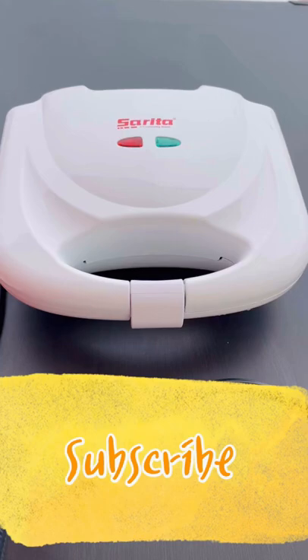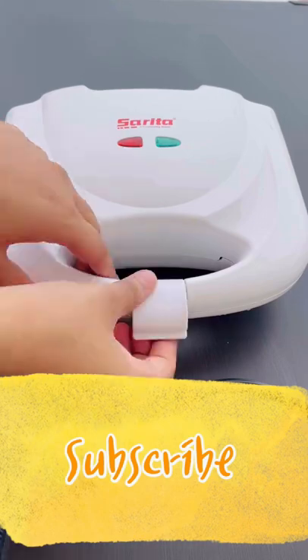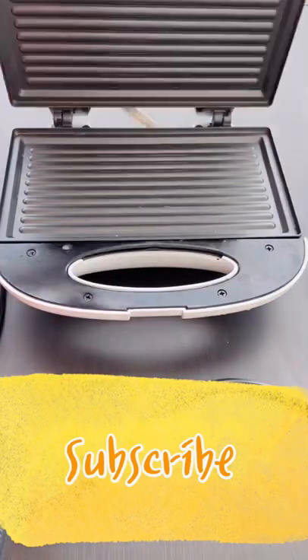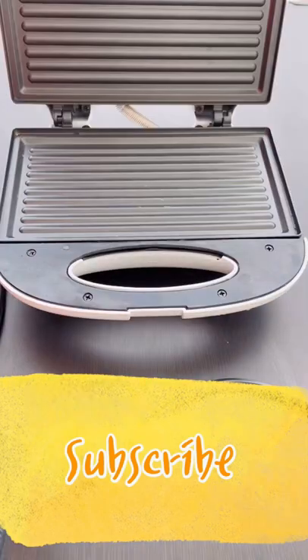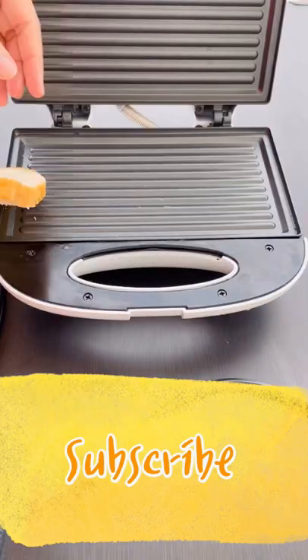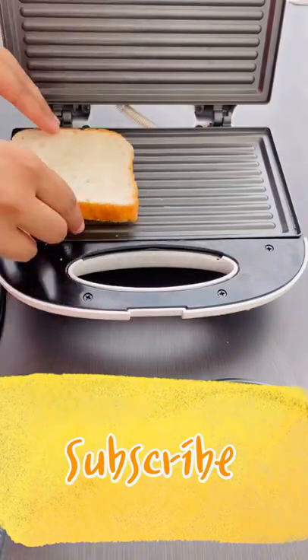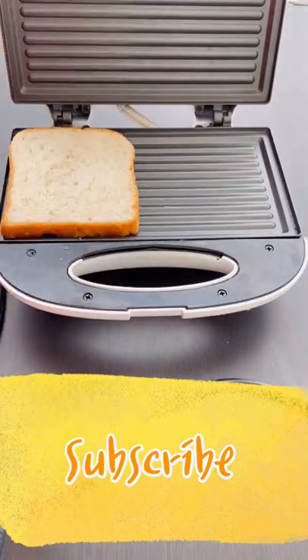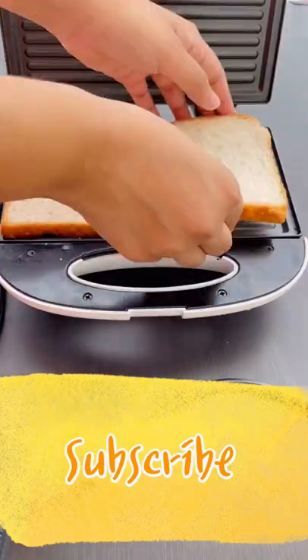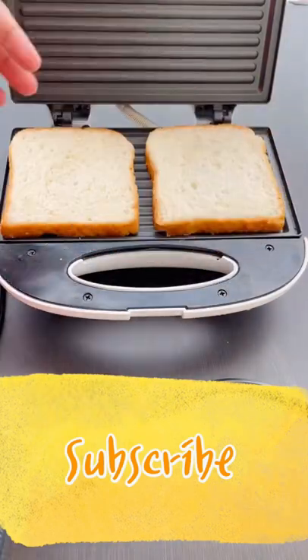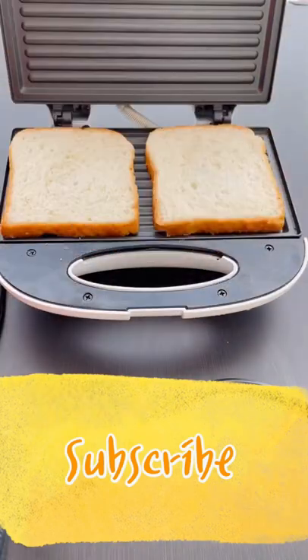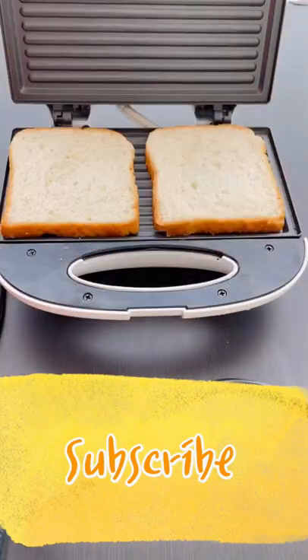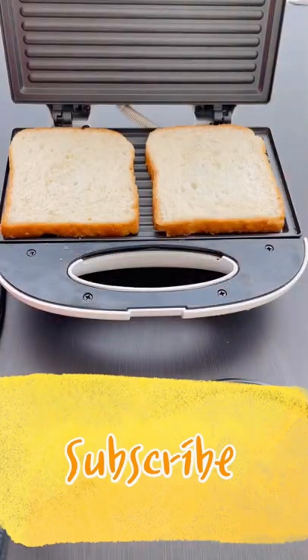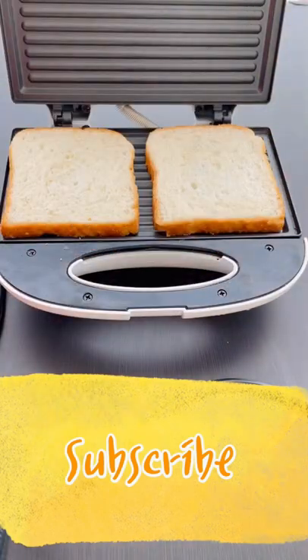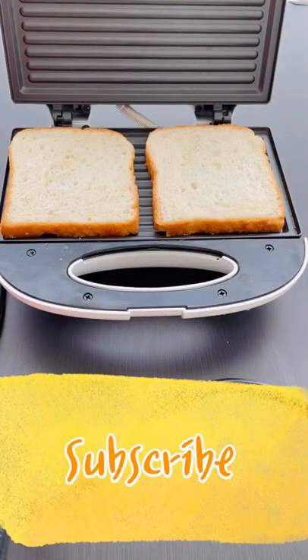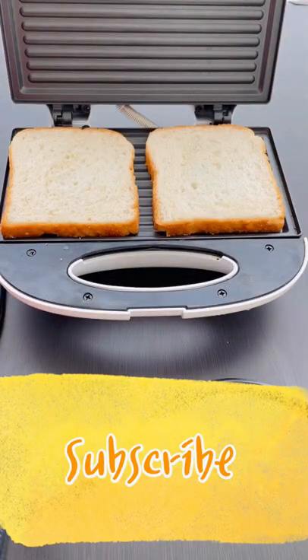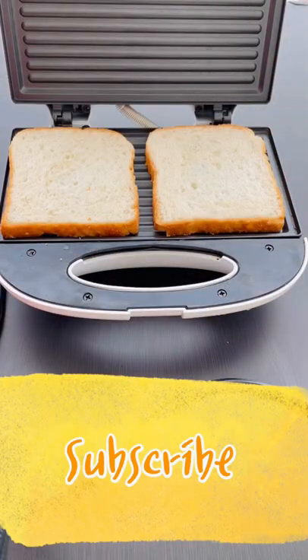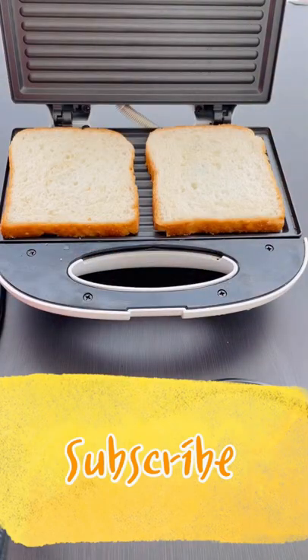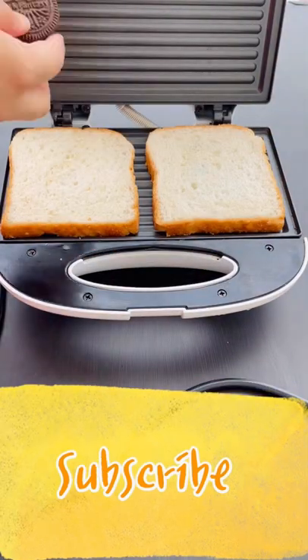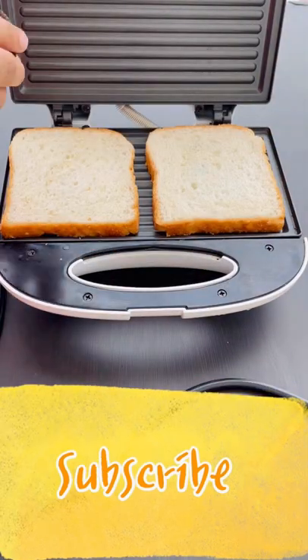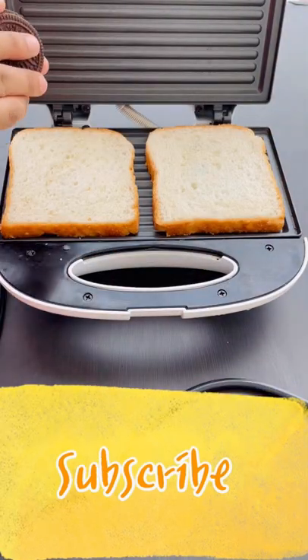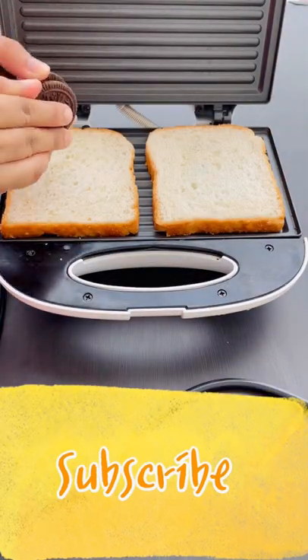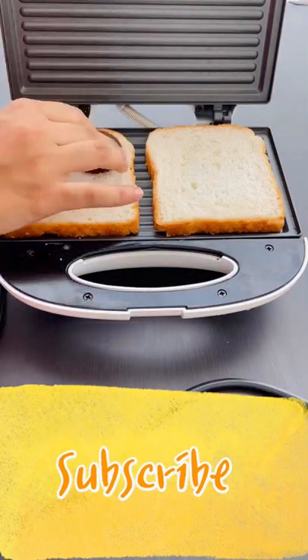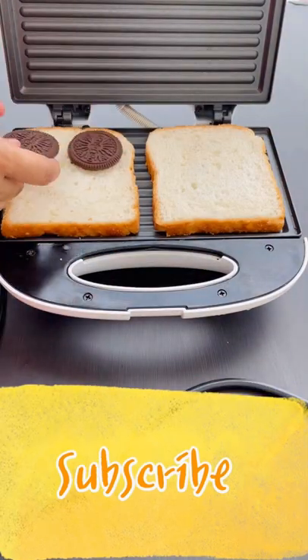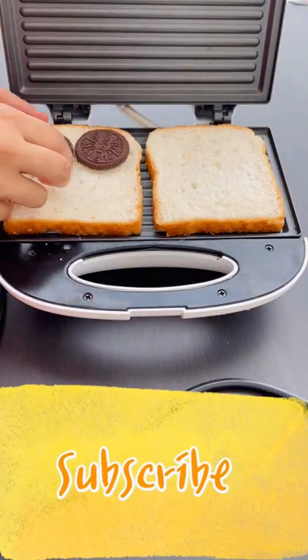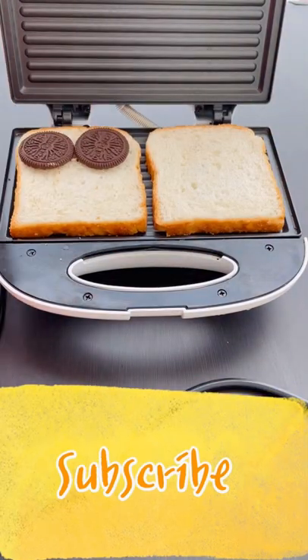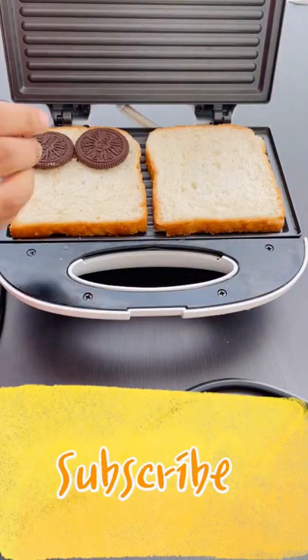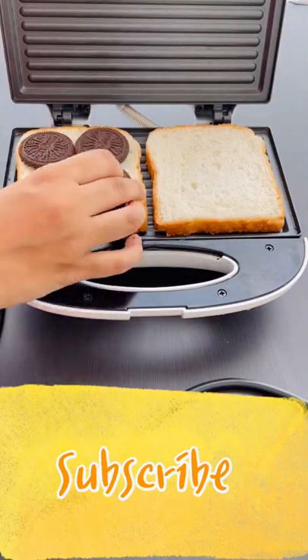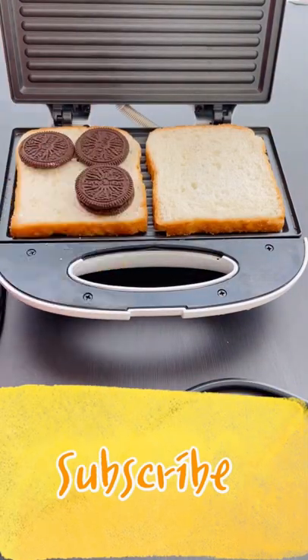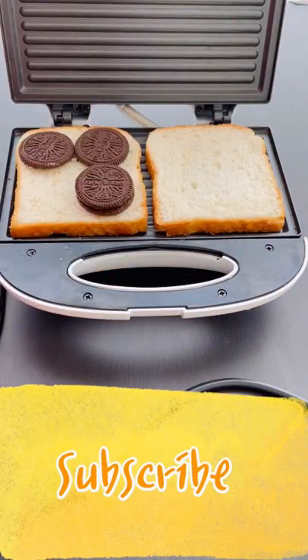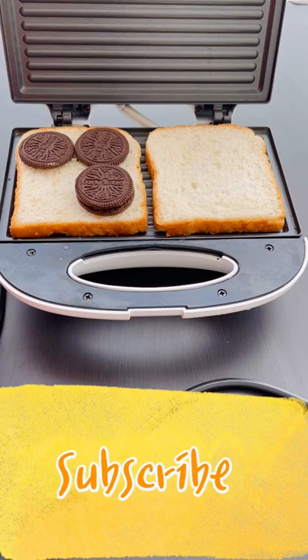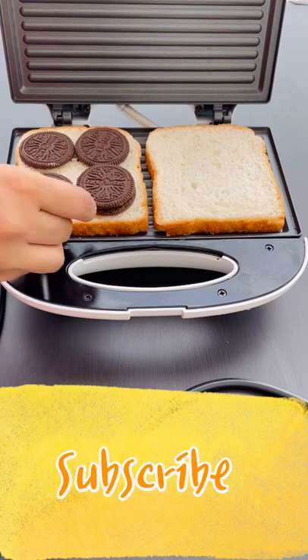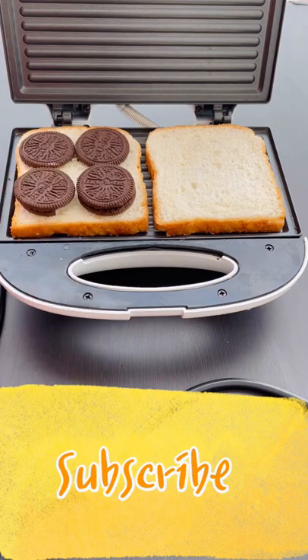Hey guys! Hello everyone! How are you guys? Today we will make a sandwich of biscuits.